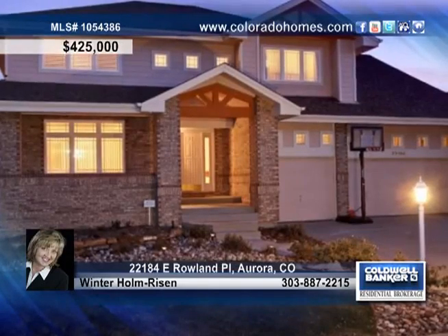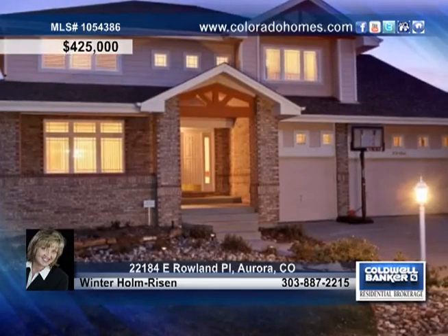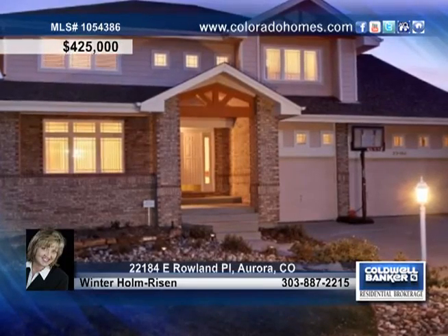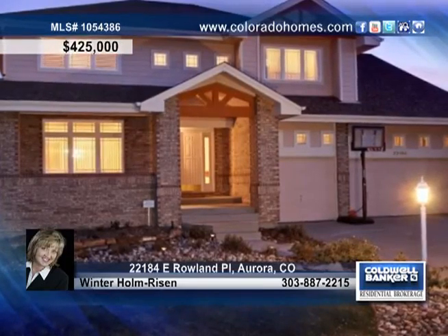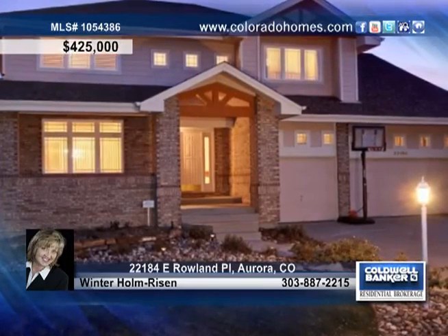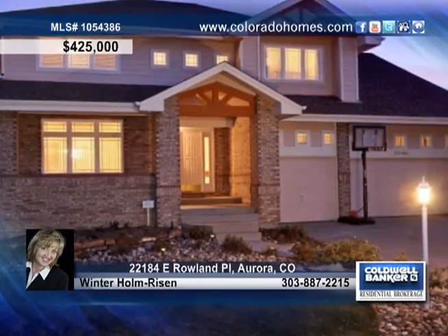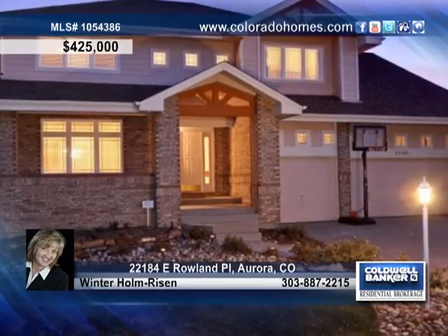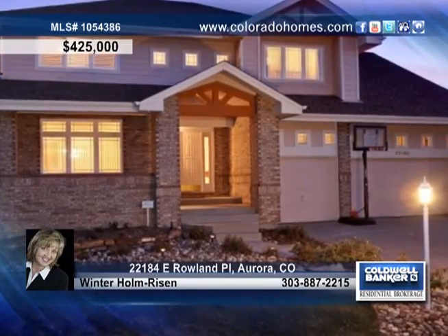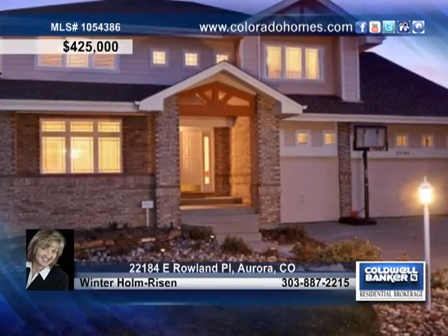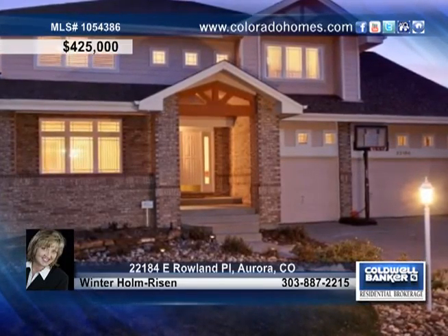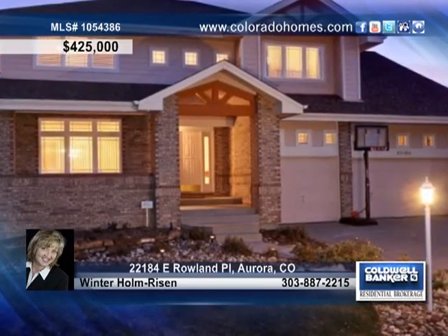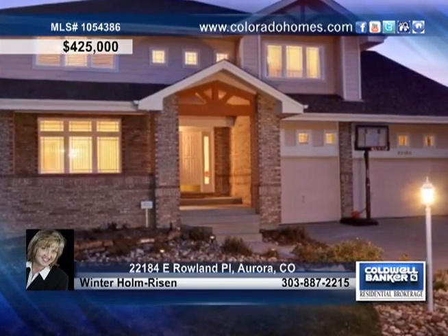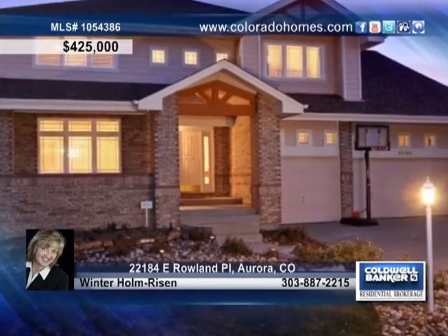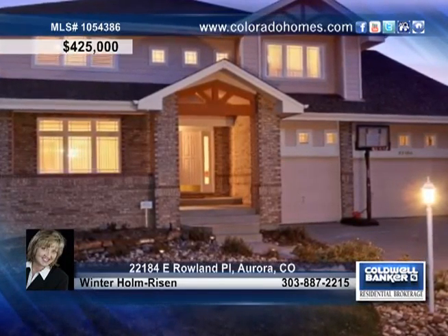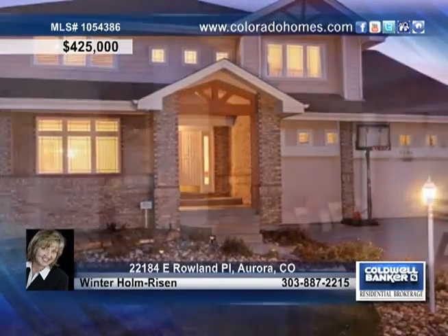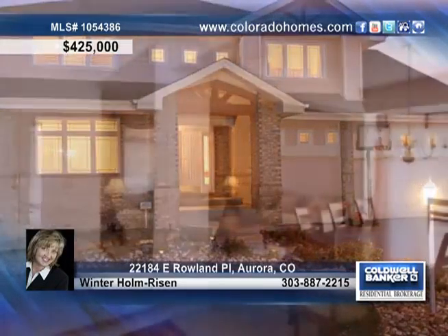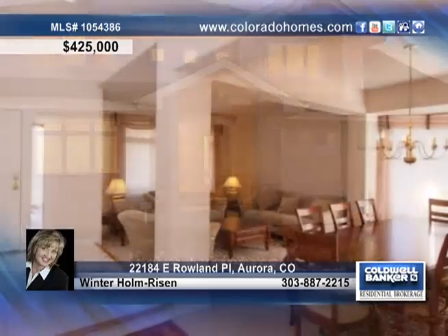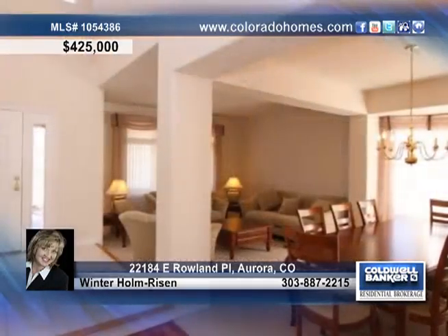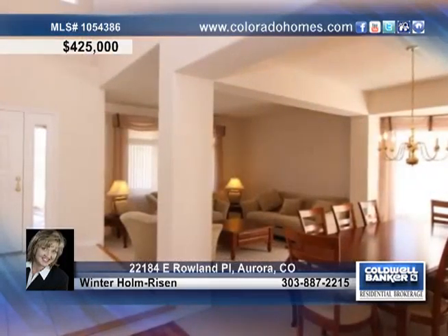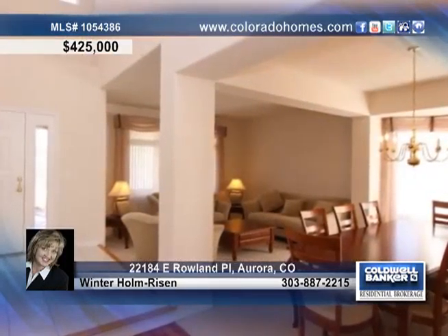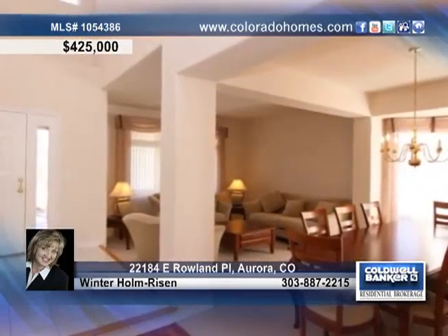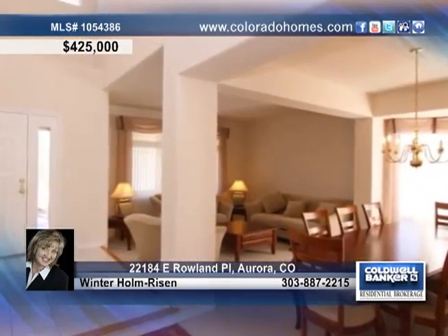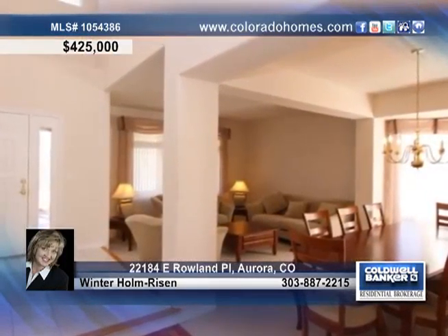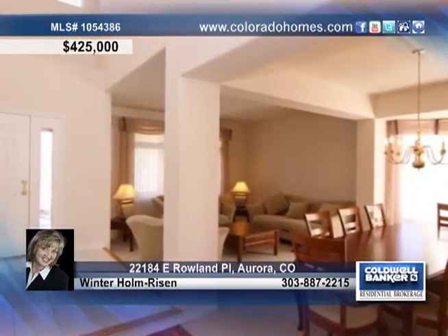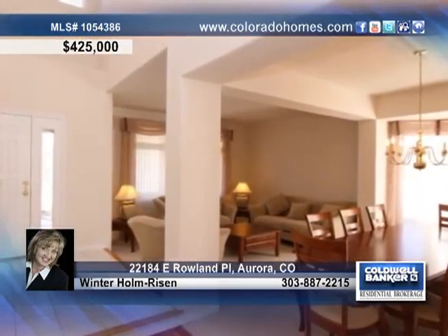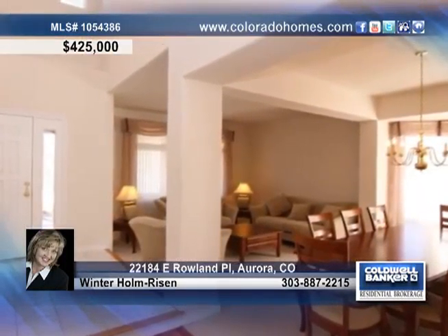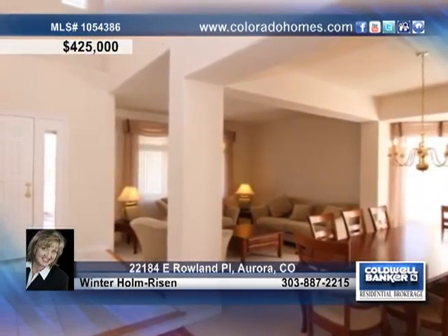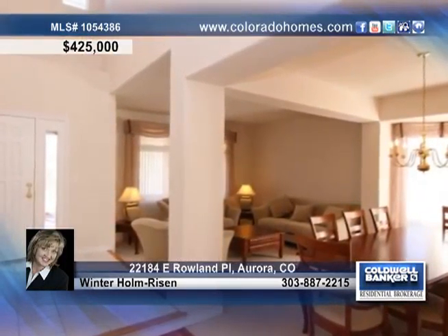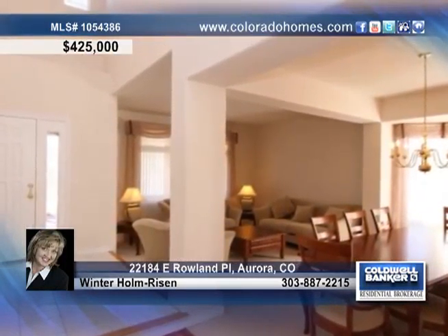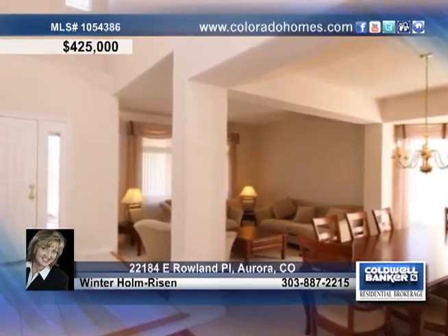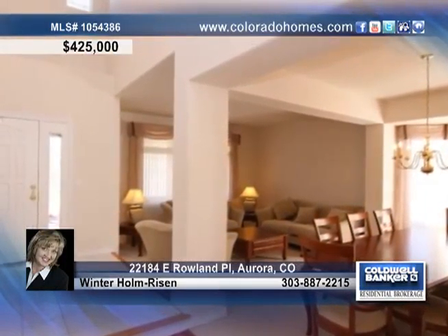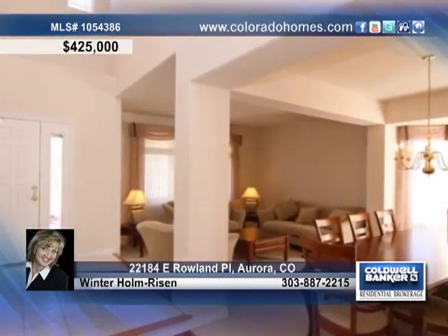Don't miss this amazing cul-de-sac home in Aurora. A beautiful formal living room and elegant dining room greet you as you walk through the front door.